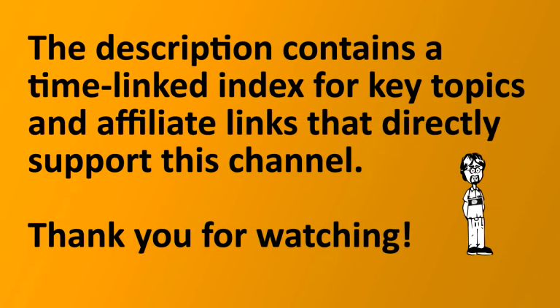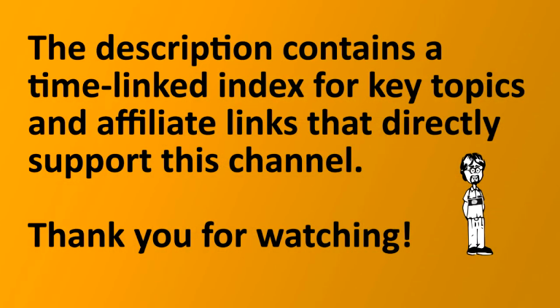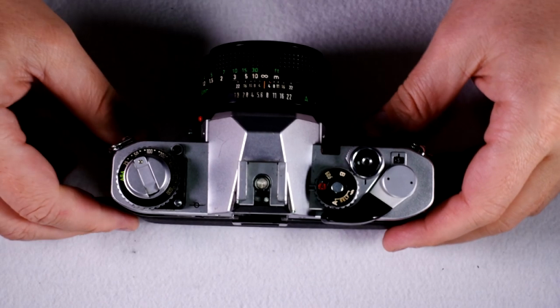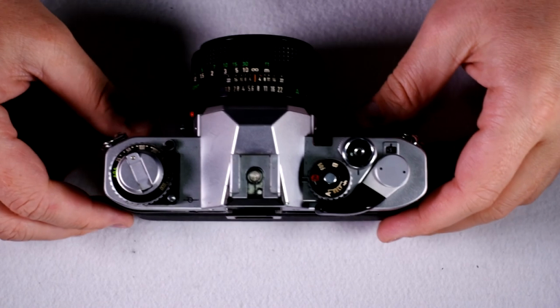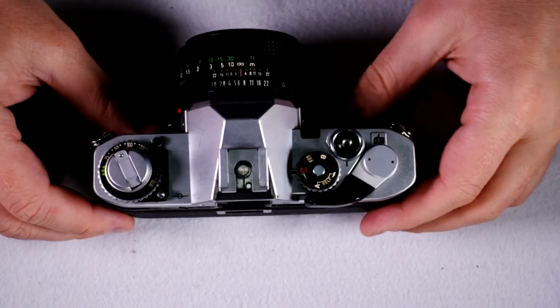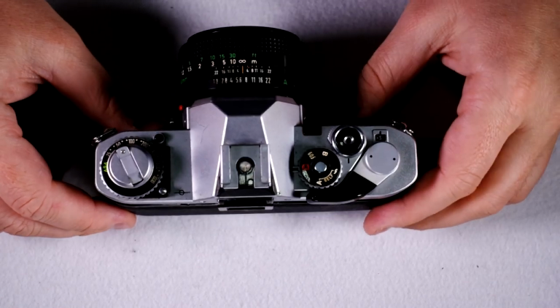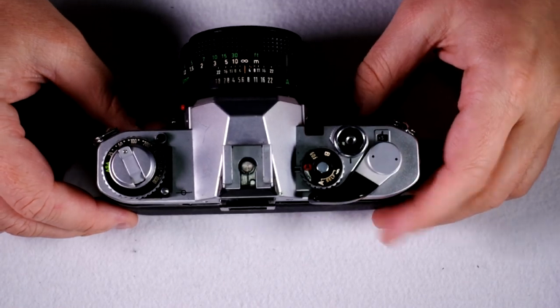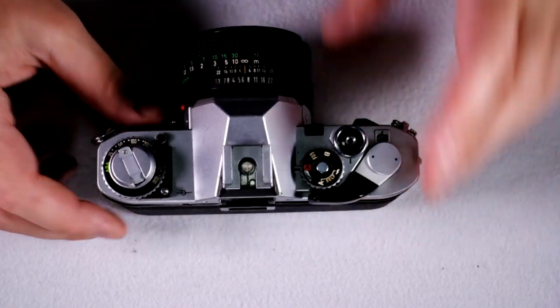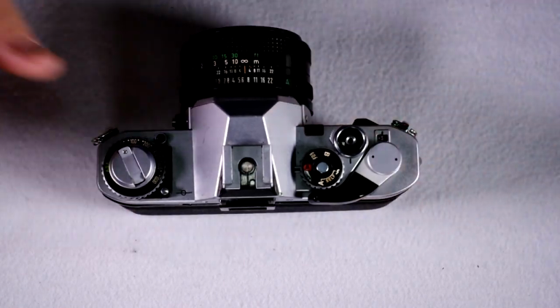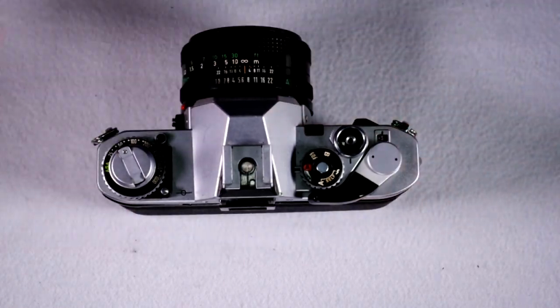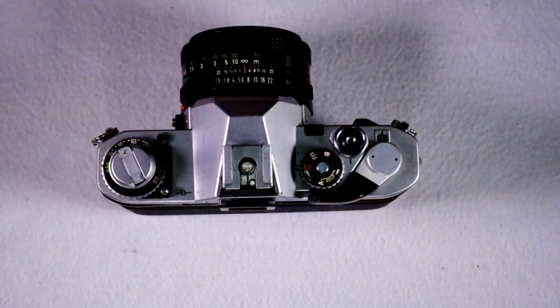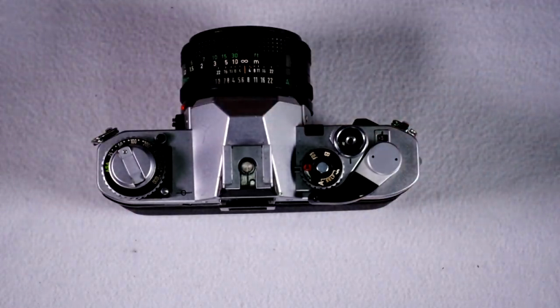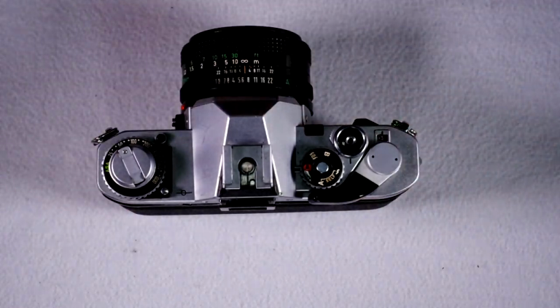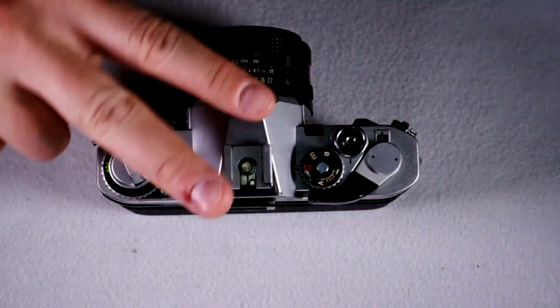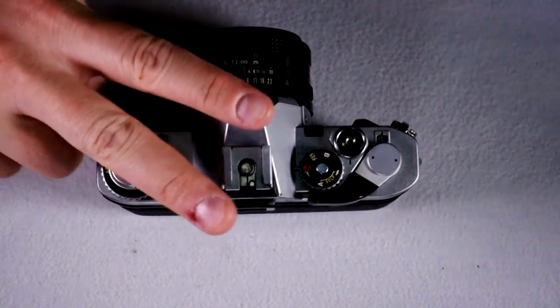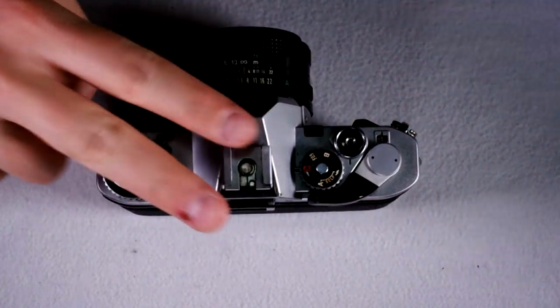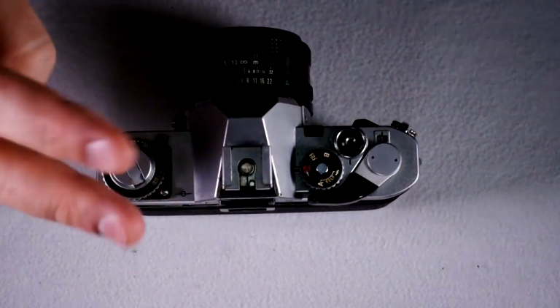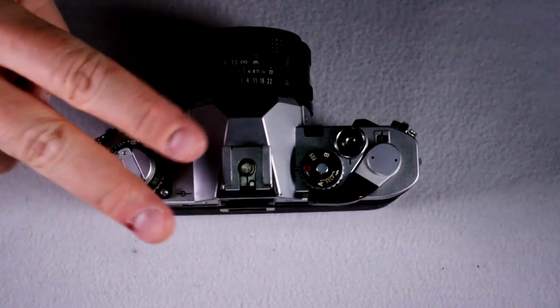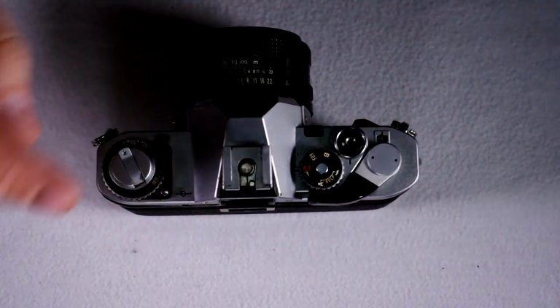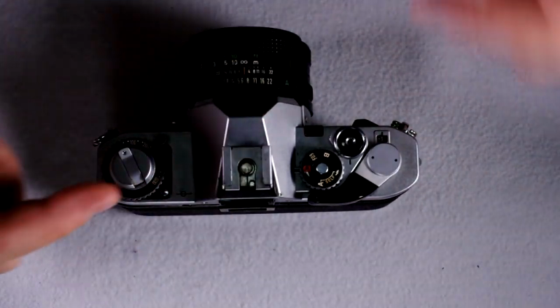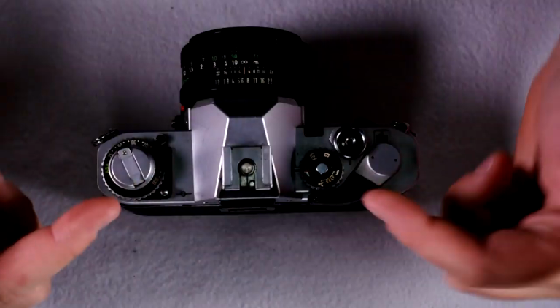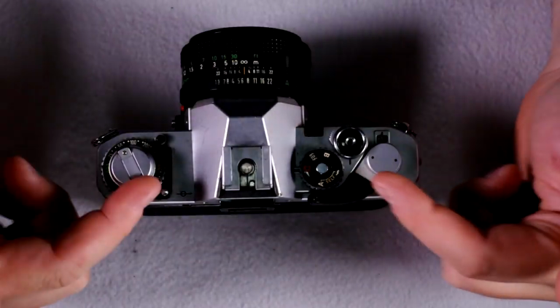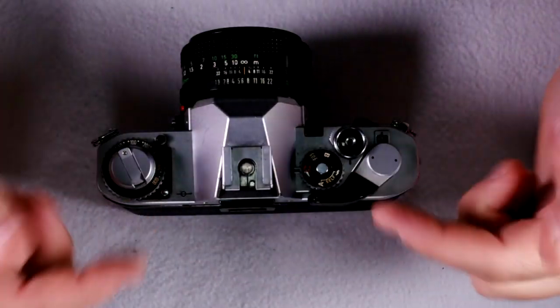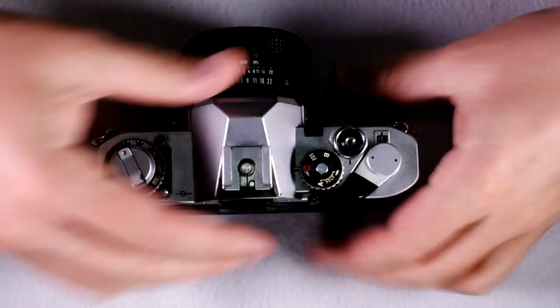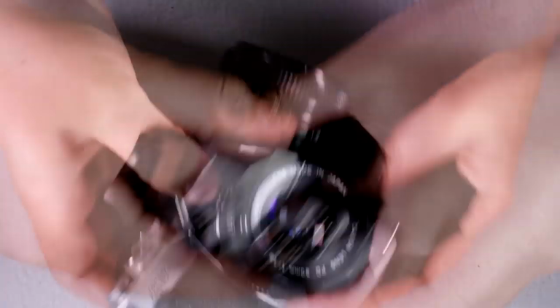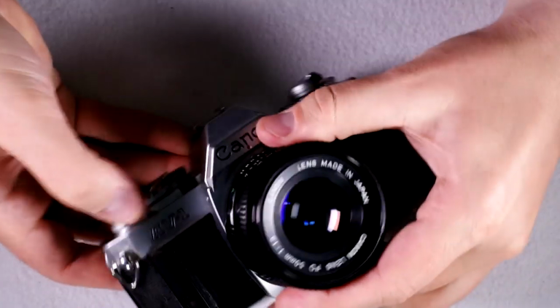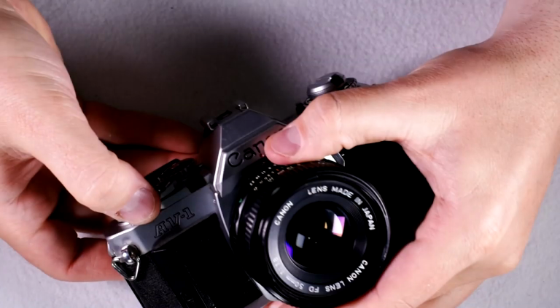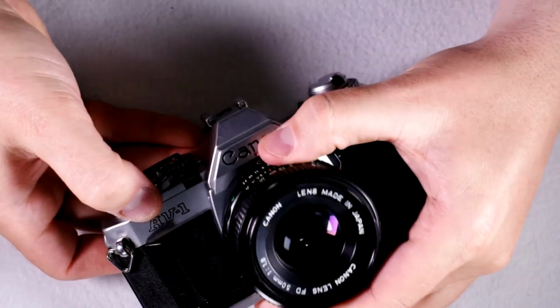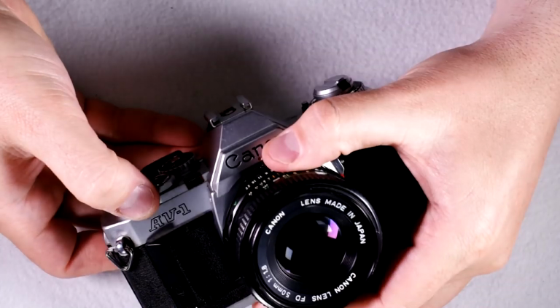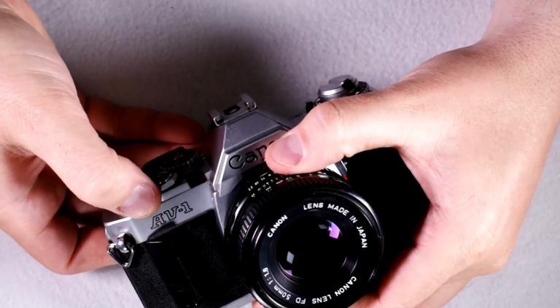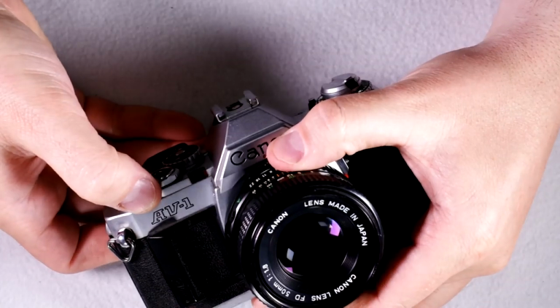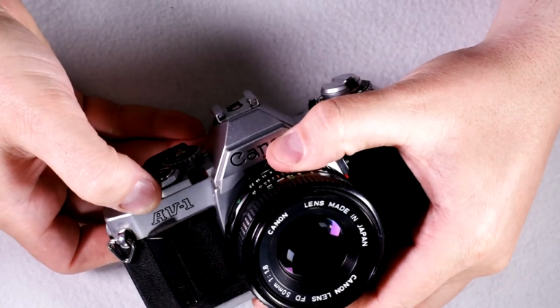Here we are in the second of two videos about the Canon AV1.